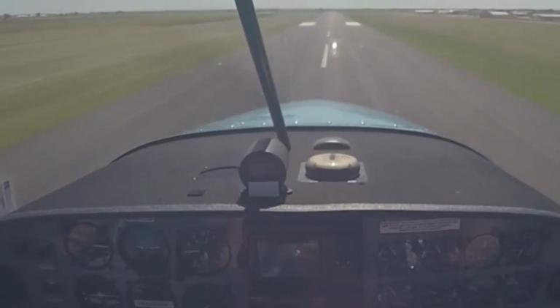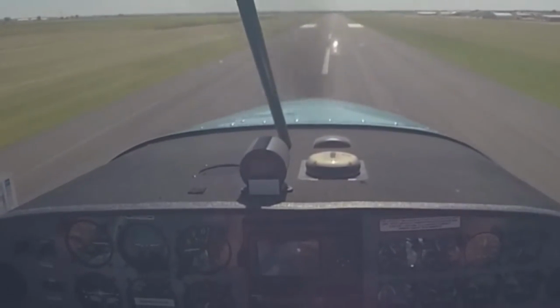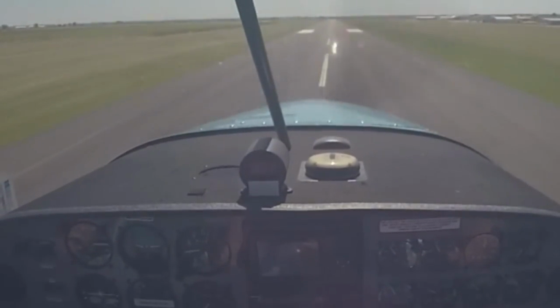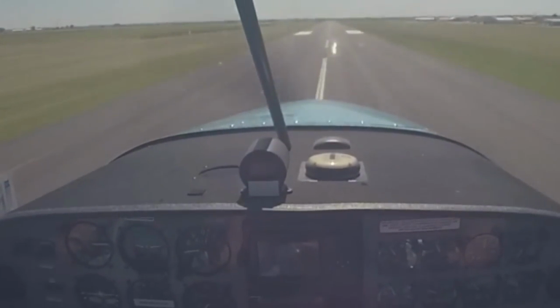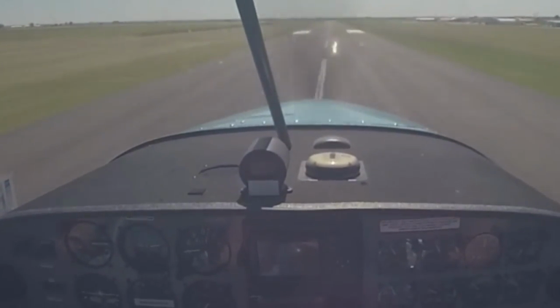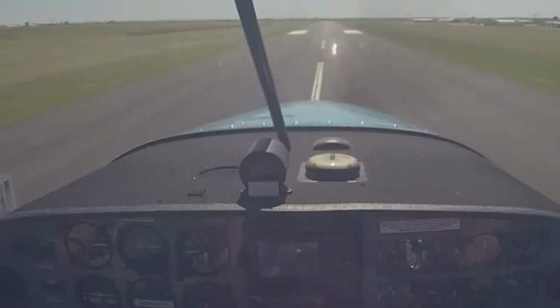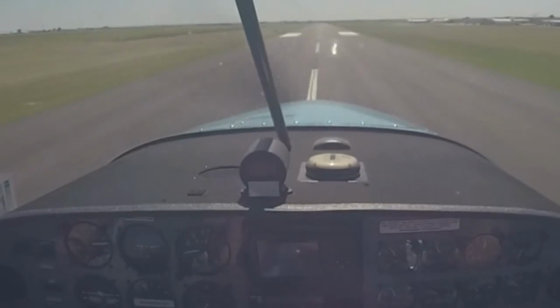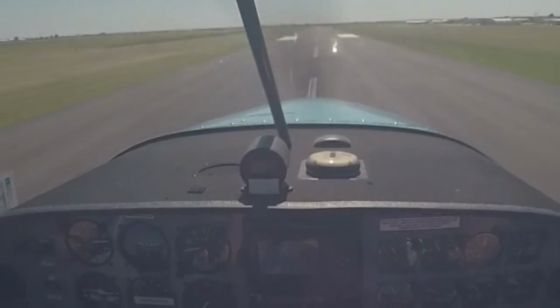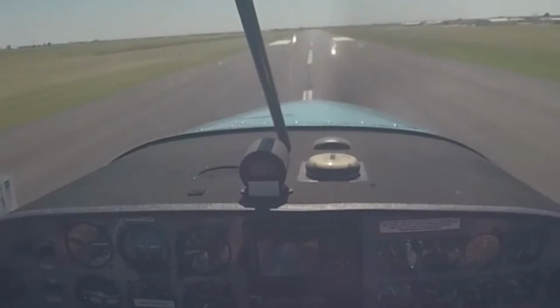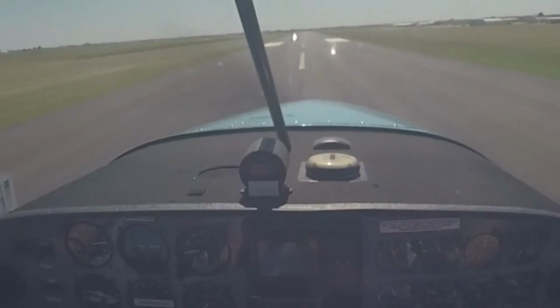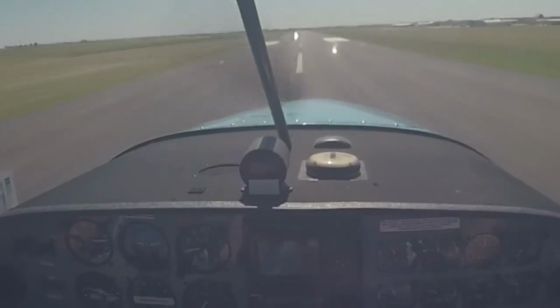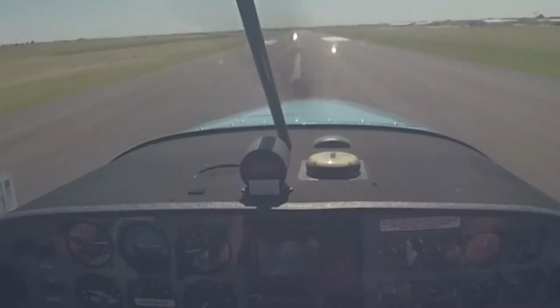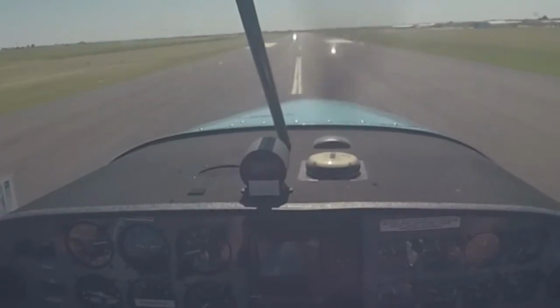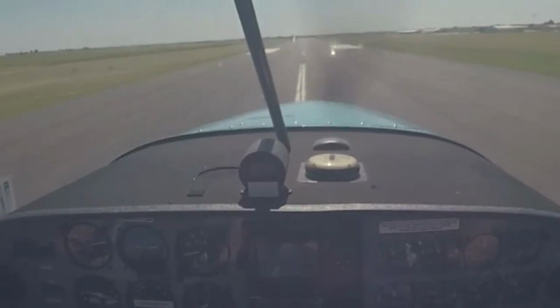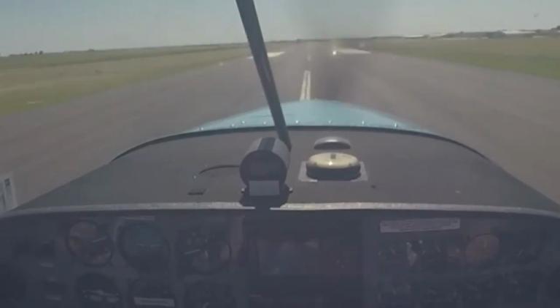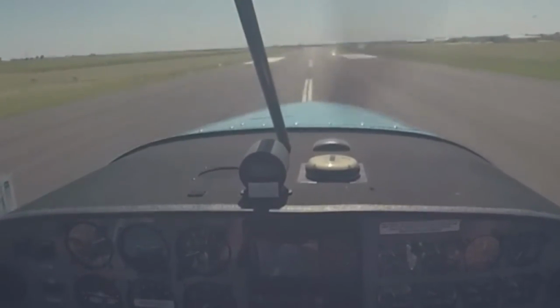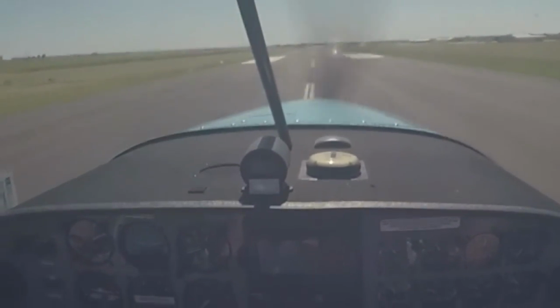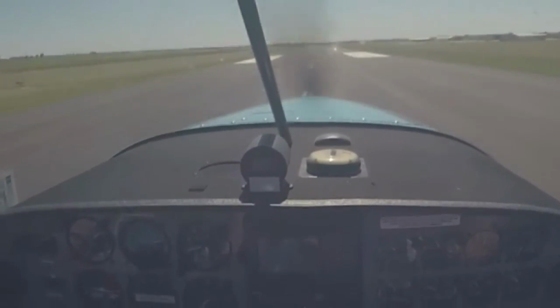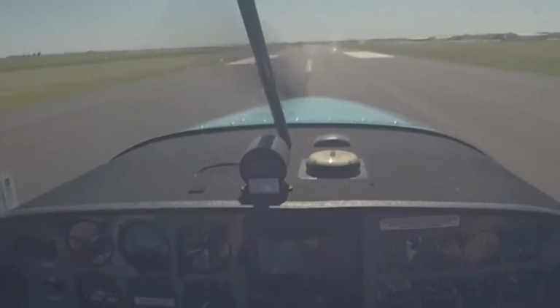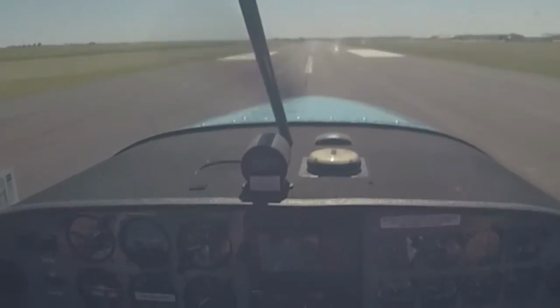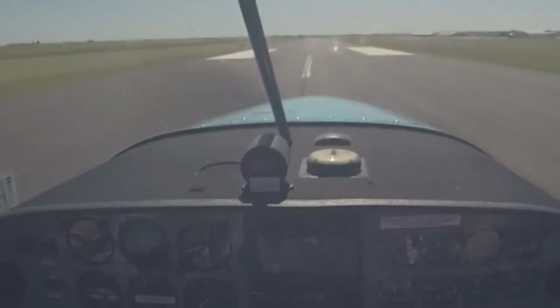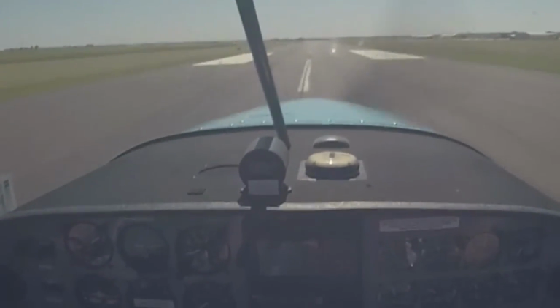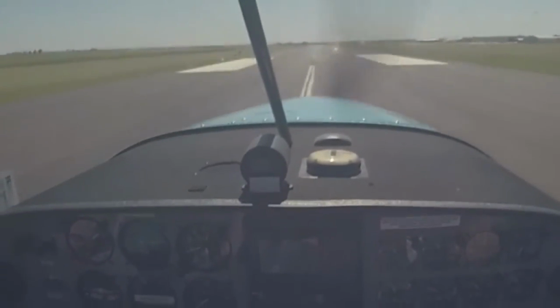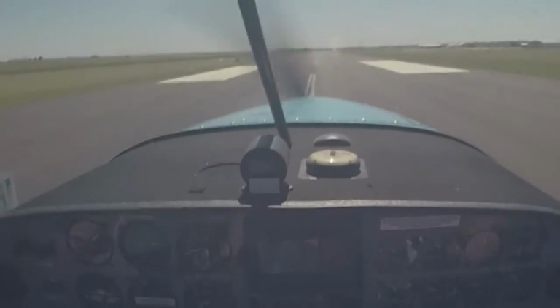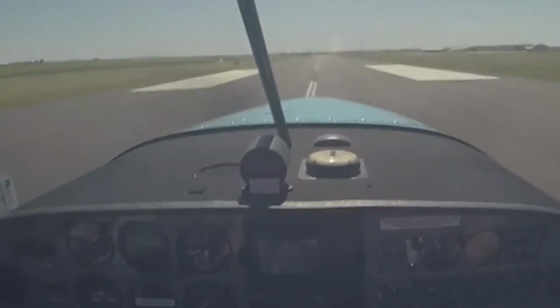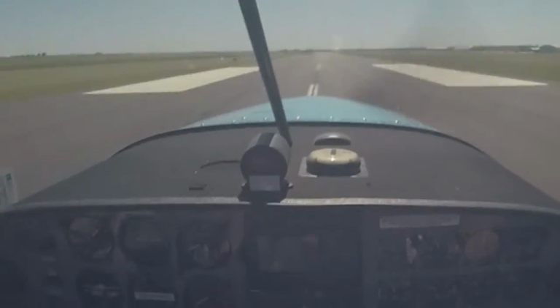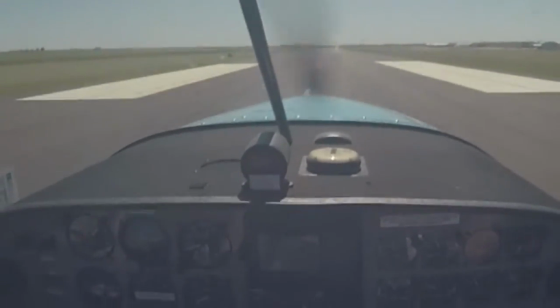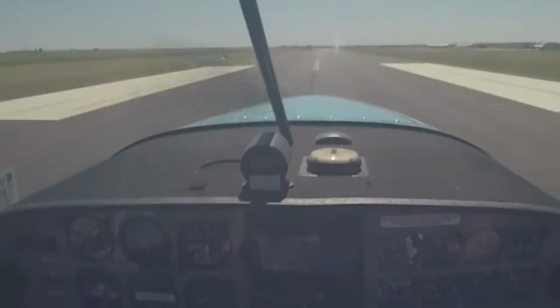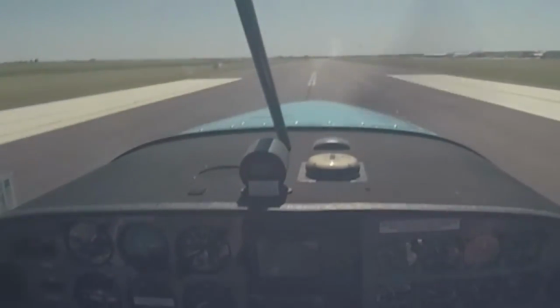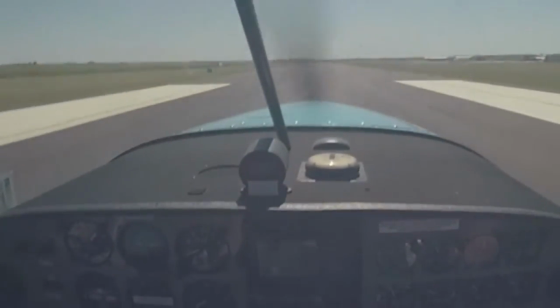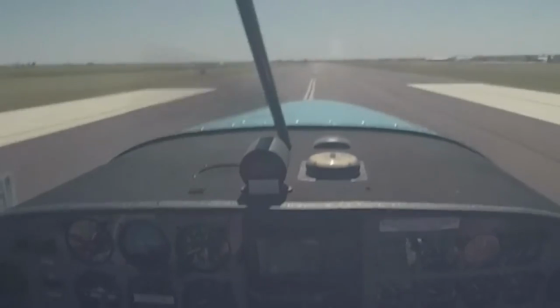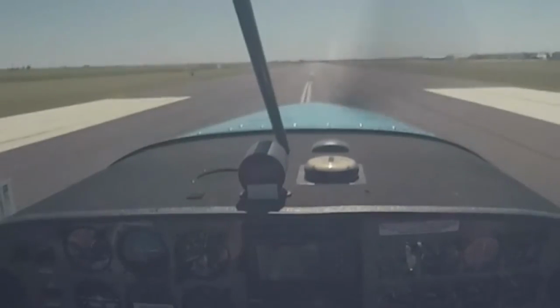Okay, so when the runway starts to widen out suddenly, we'll just level off and hold the aircraft right above it.